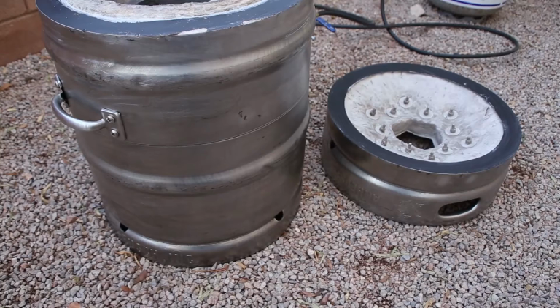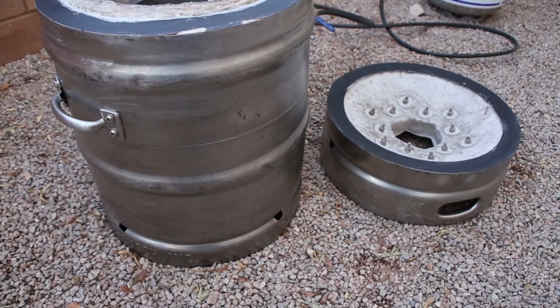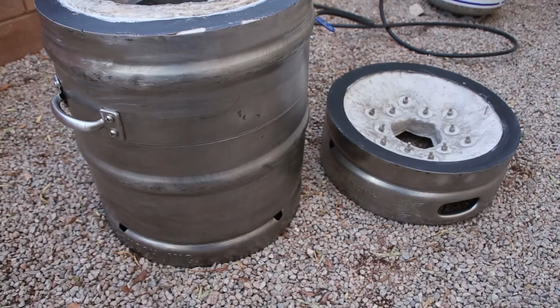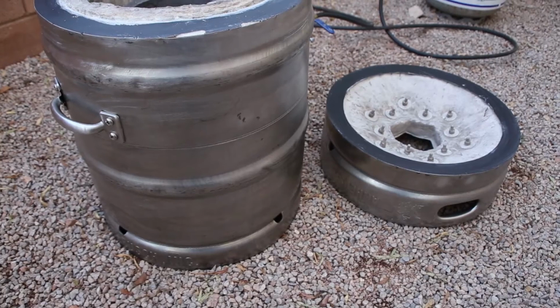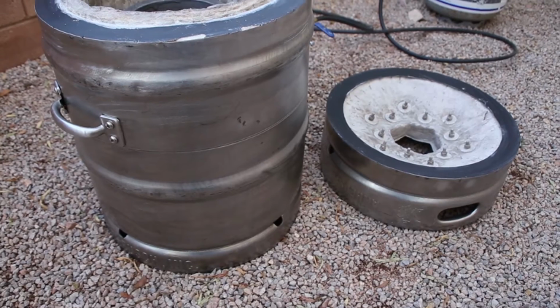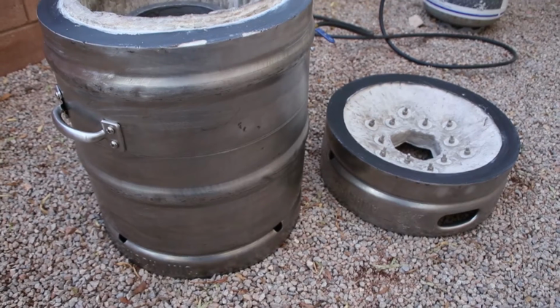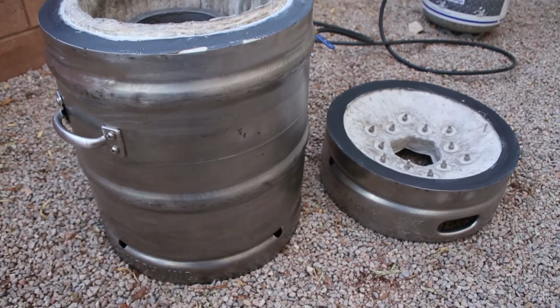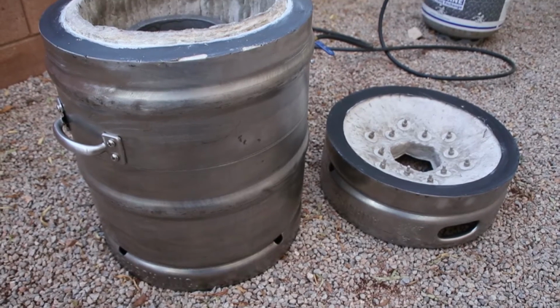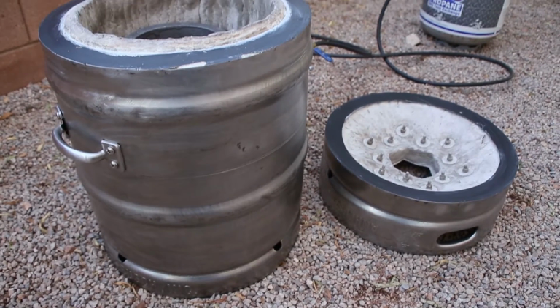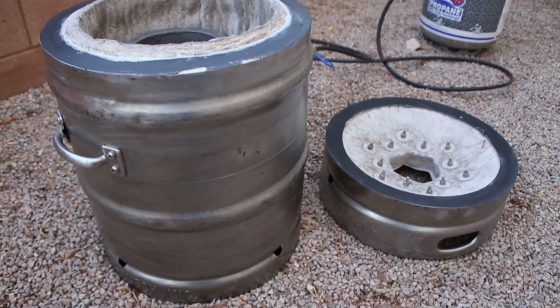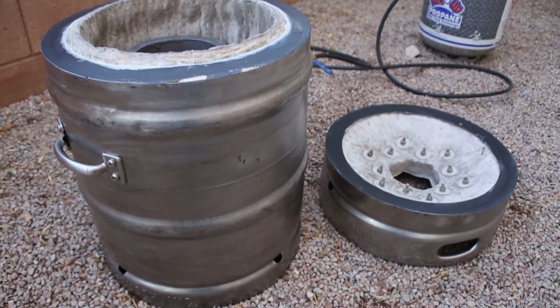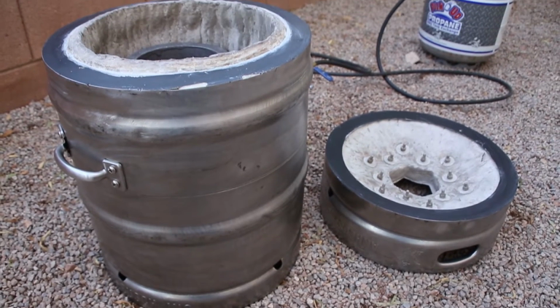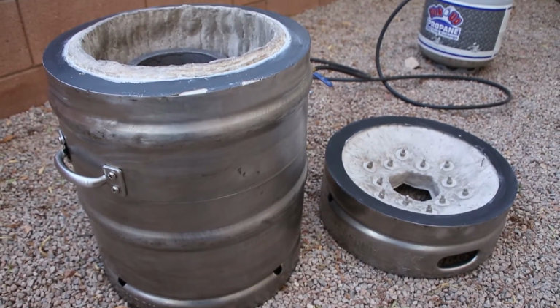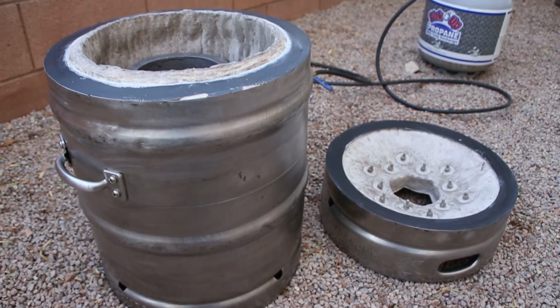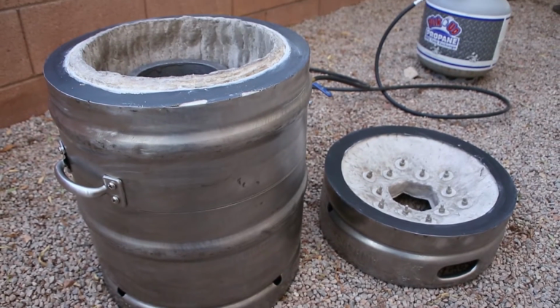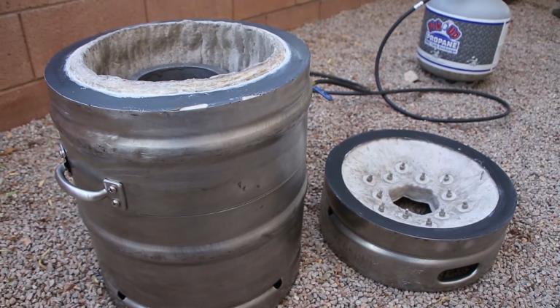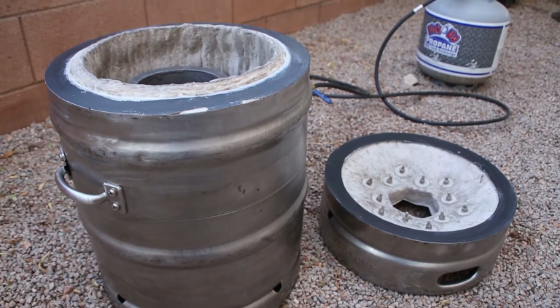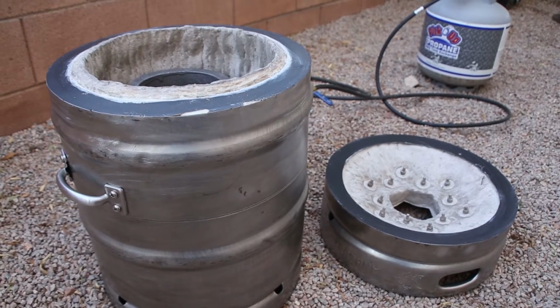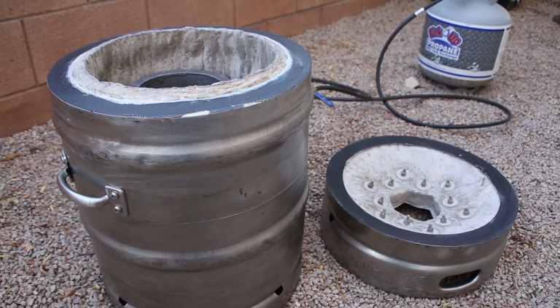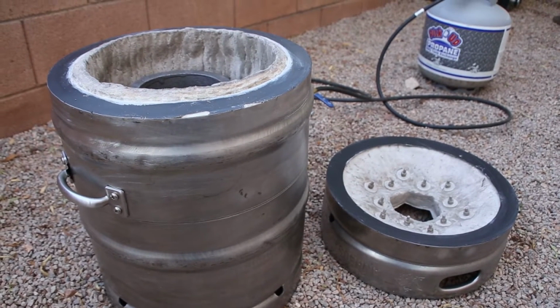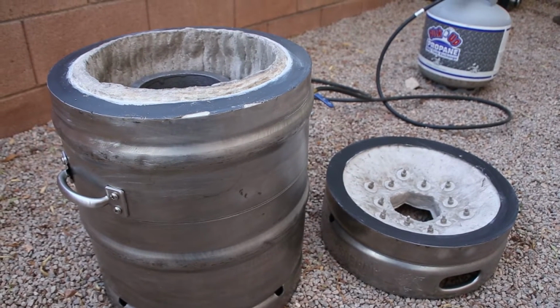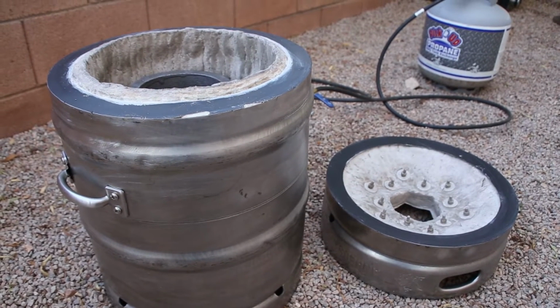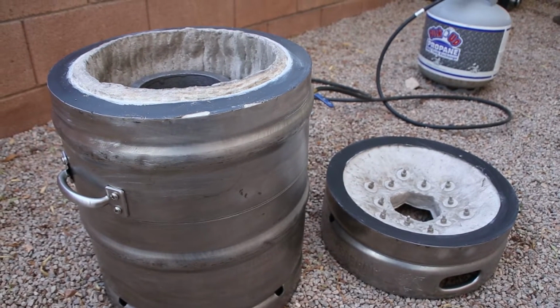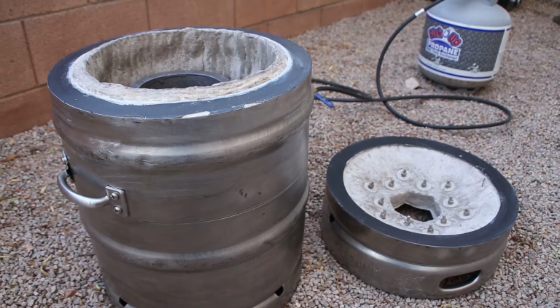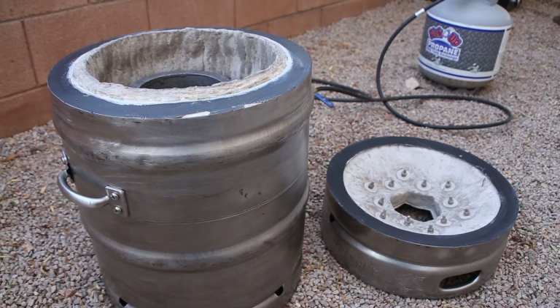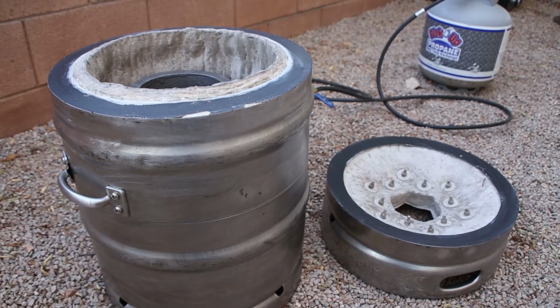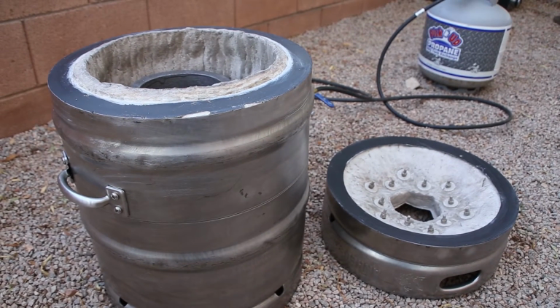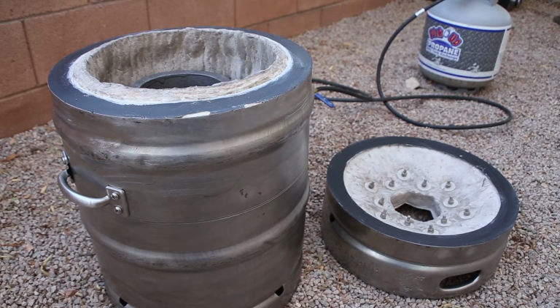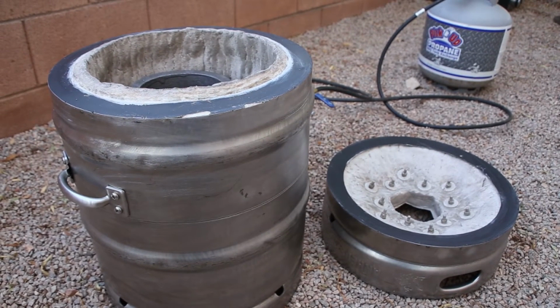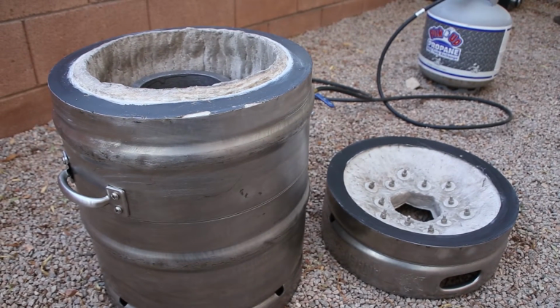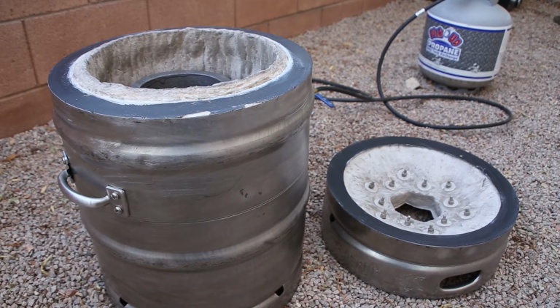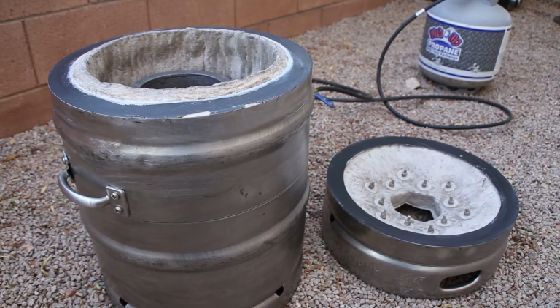Hey guys, my name is Seth. In this video I'm going to talk about how I made my metal melting furnace.